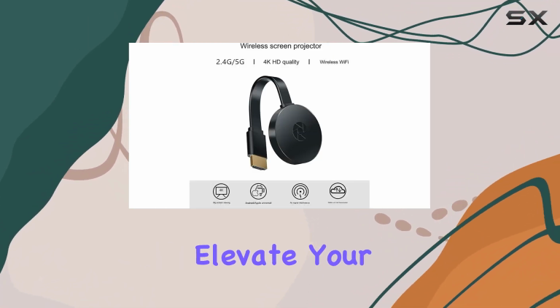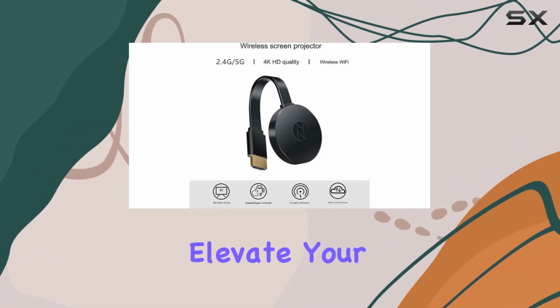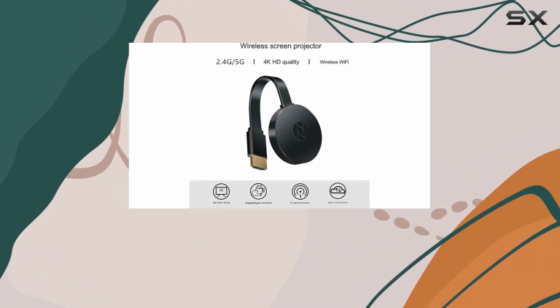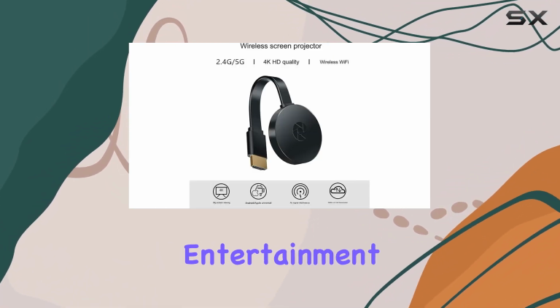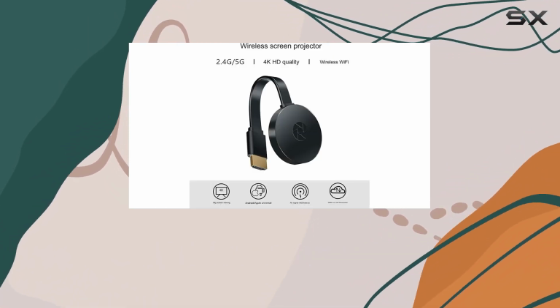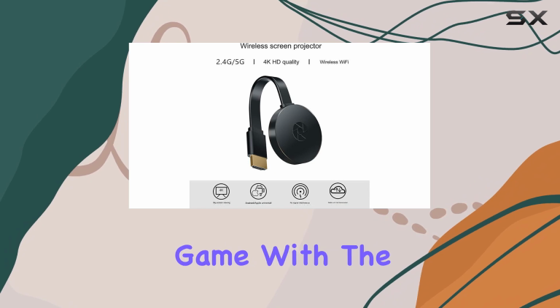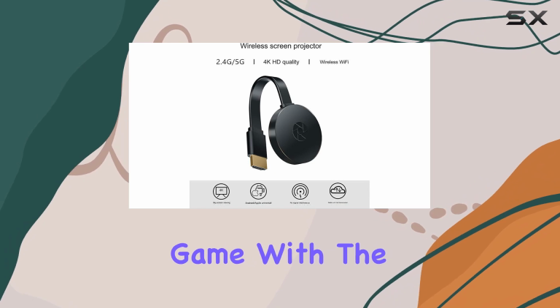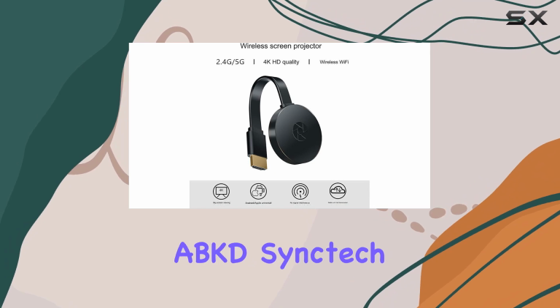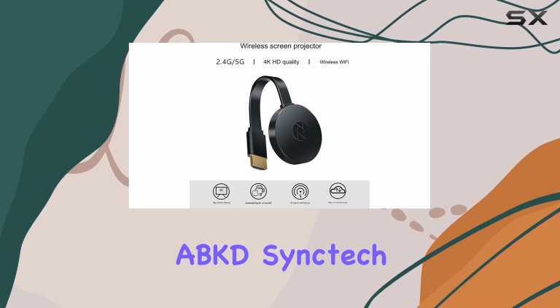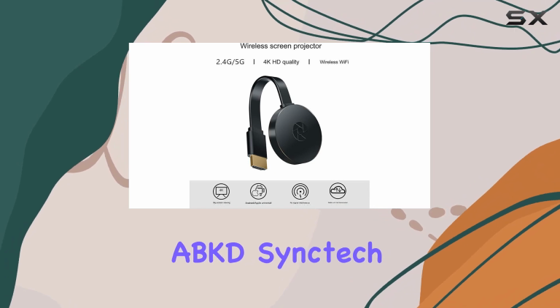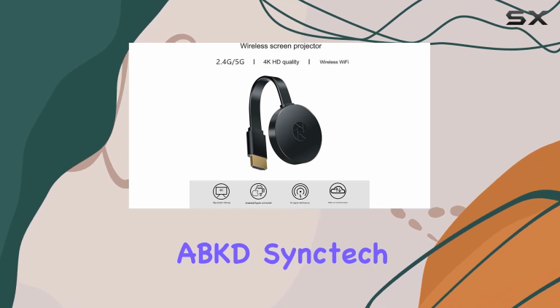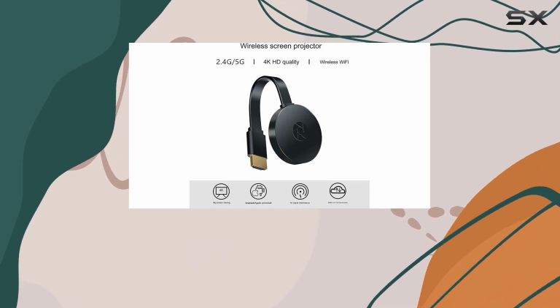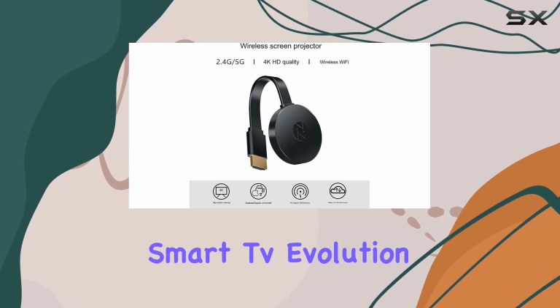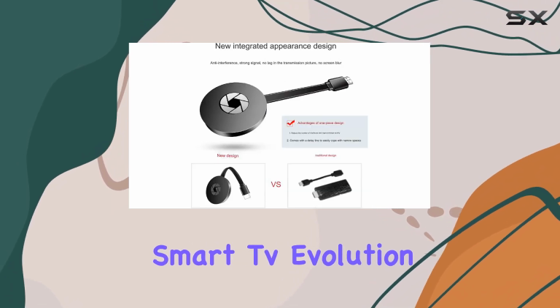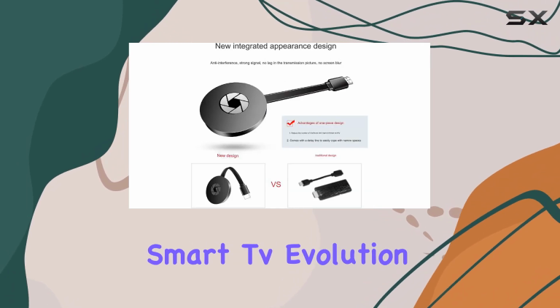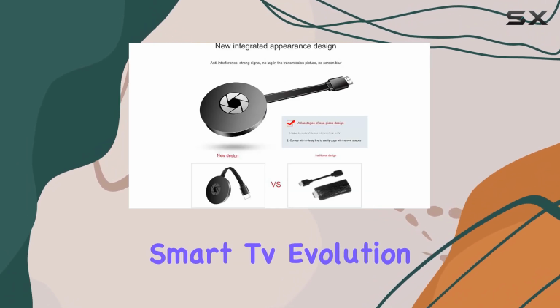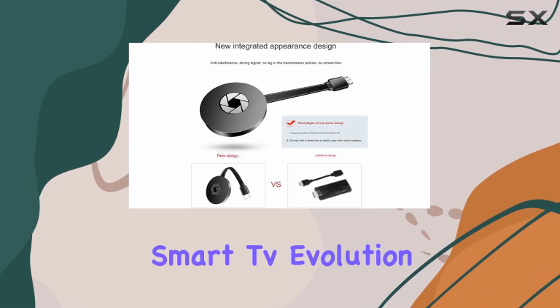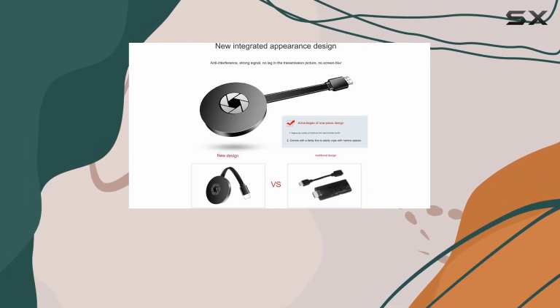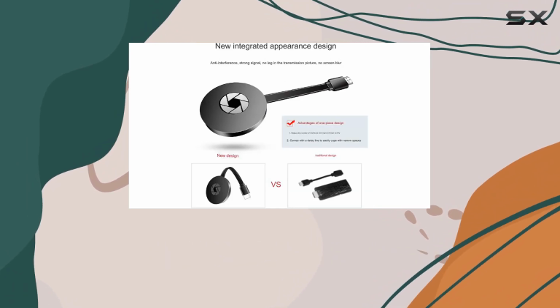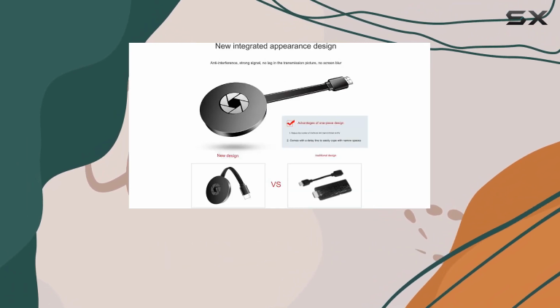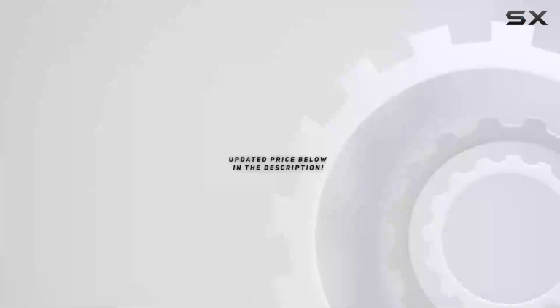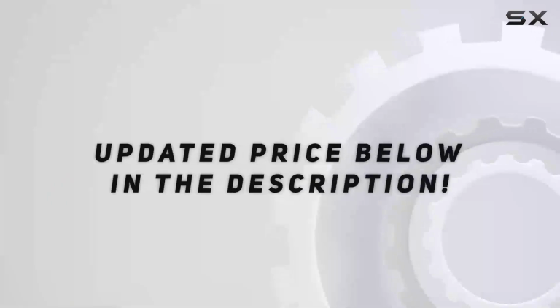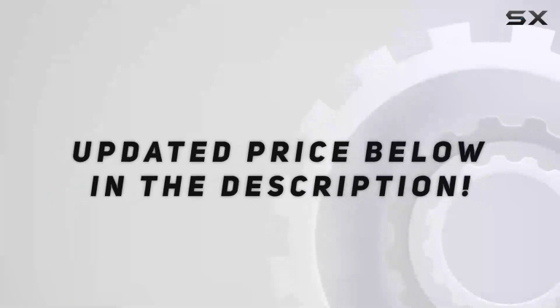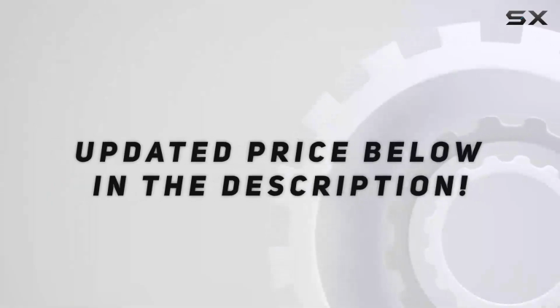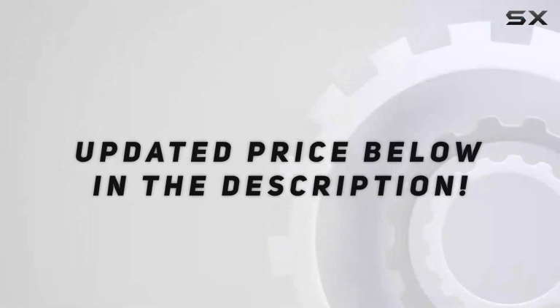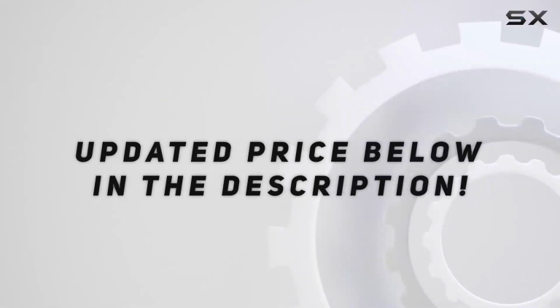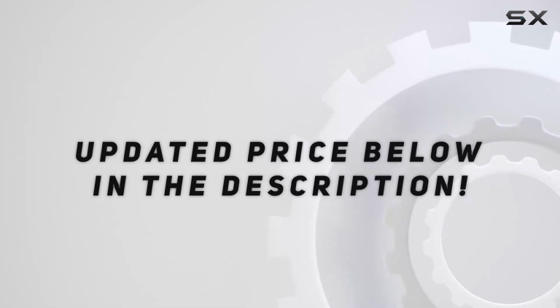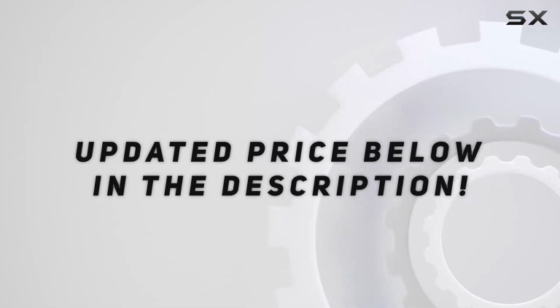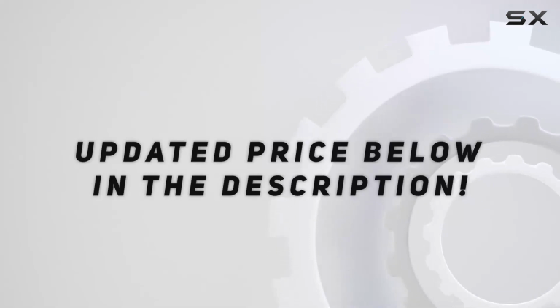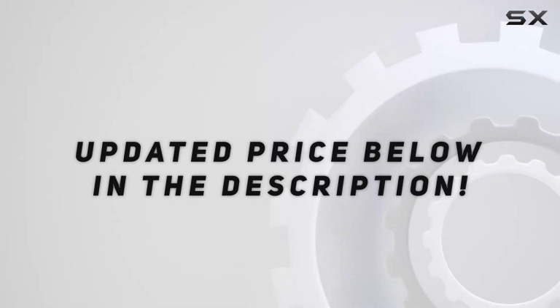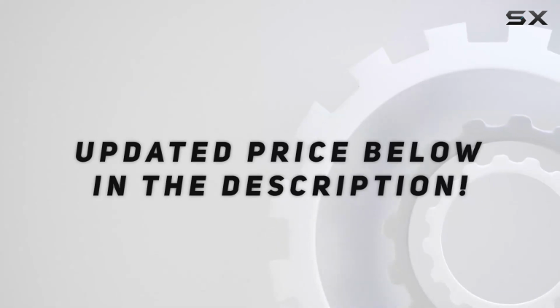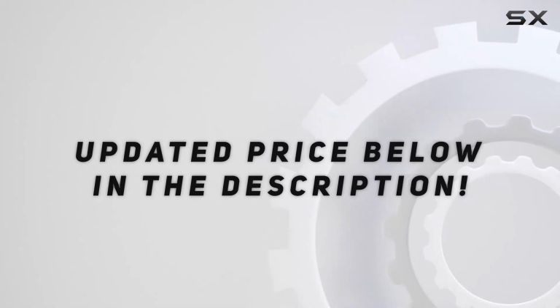Elevate your entertainment game with the ABKD SyncTech Smart TV Evolution. Check out the video description for the updated price.